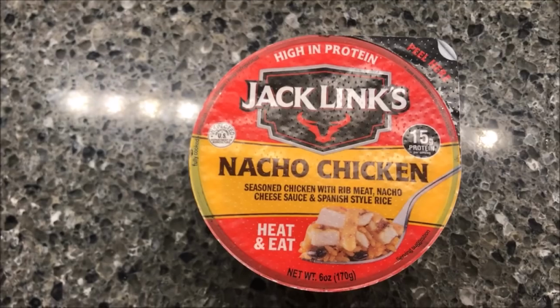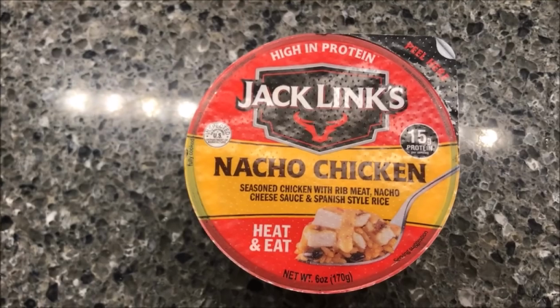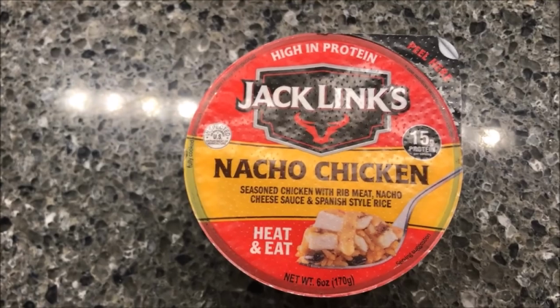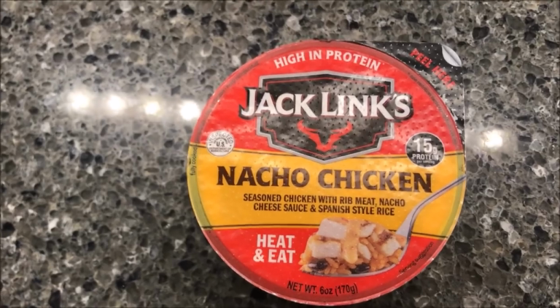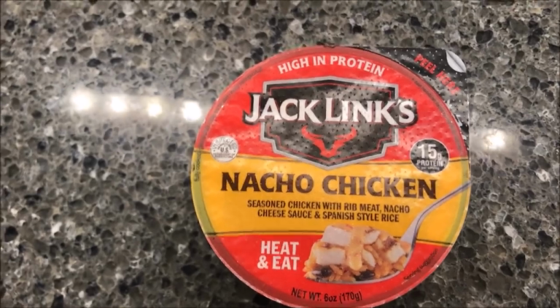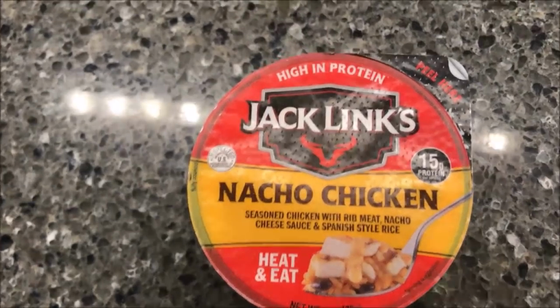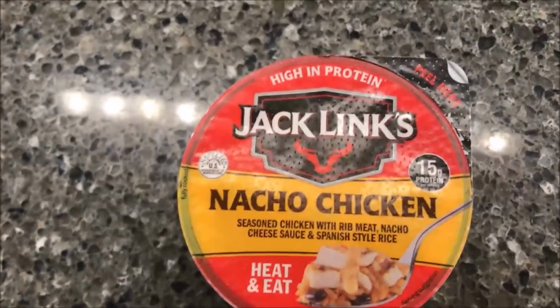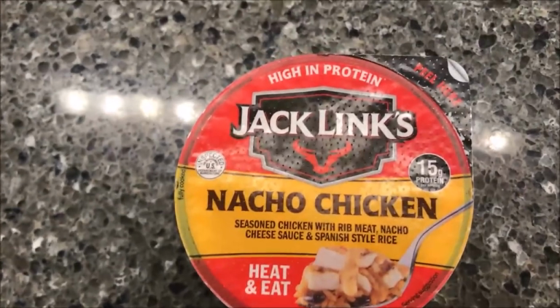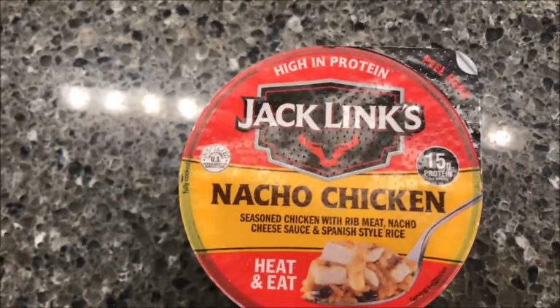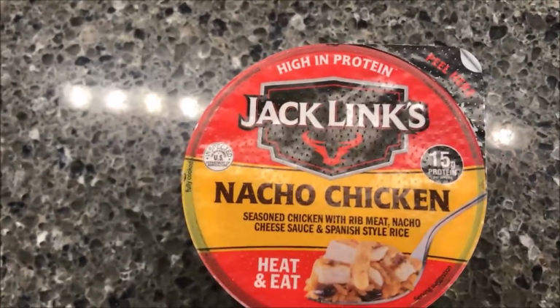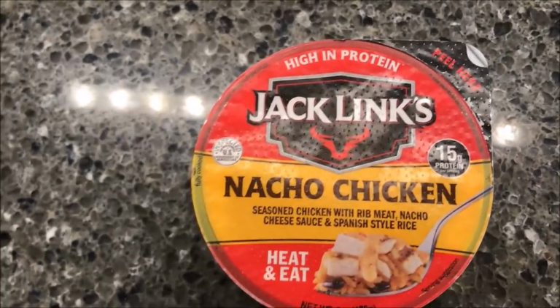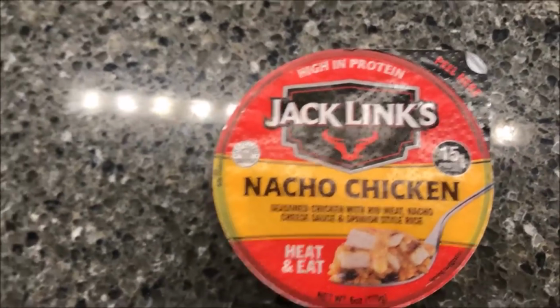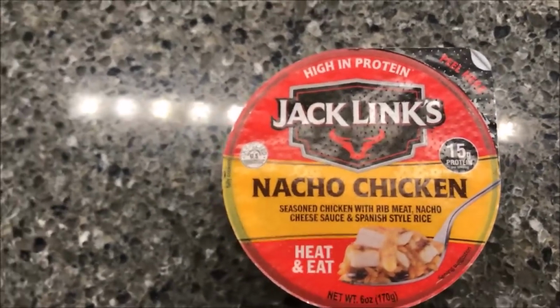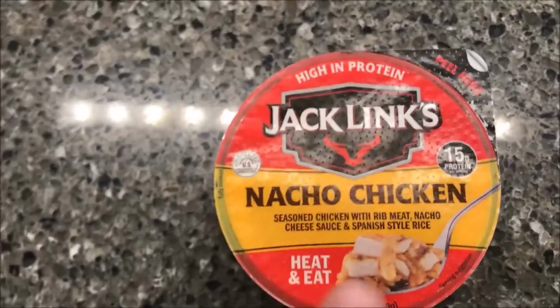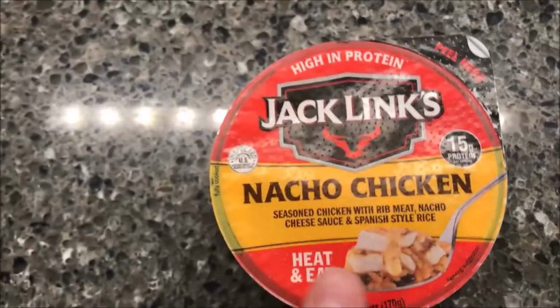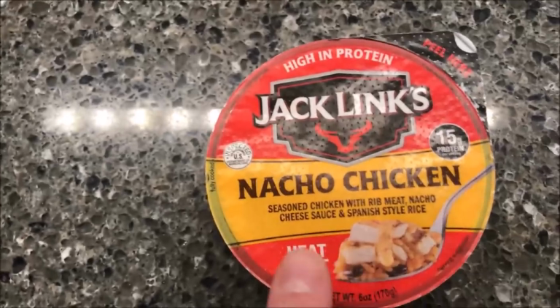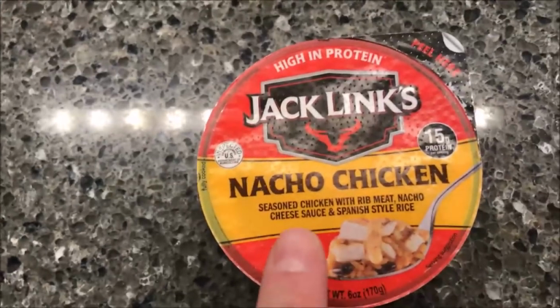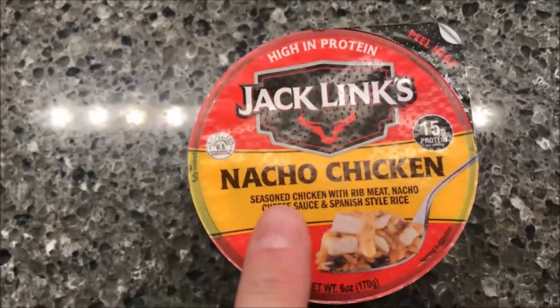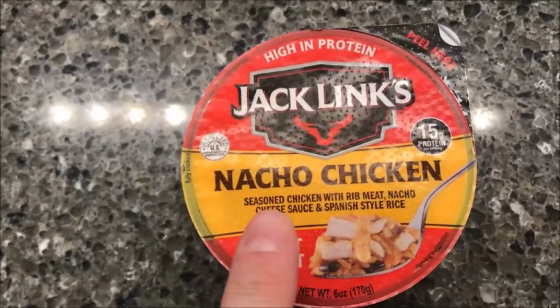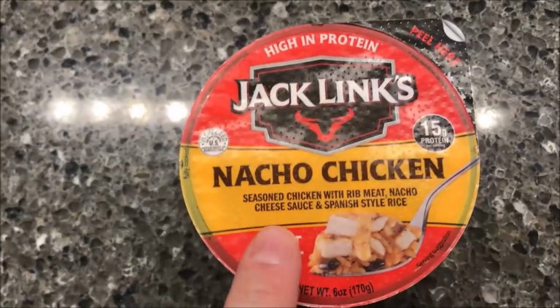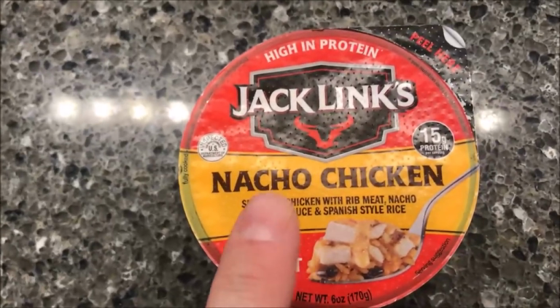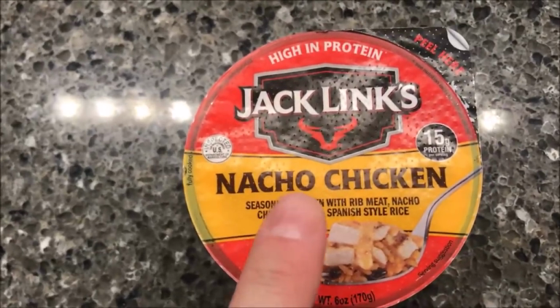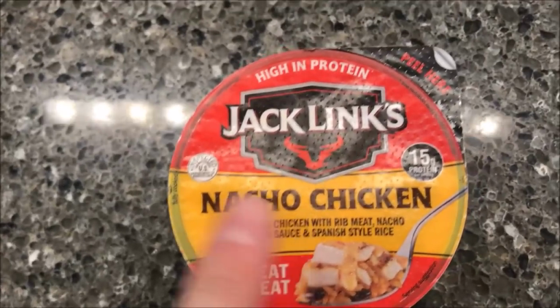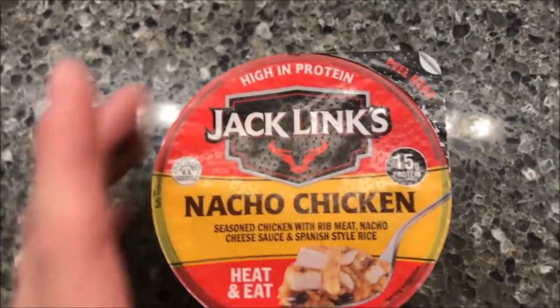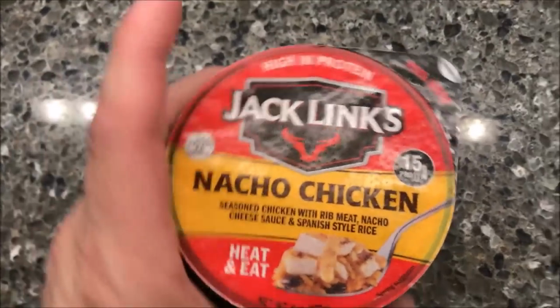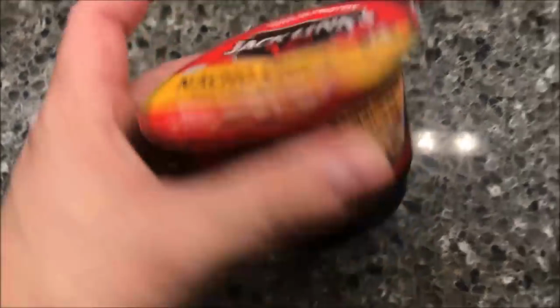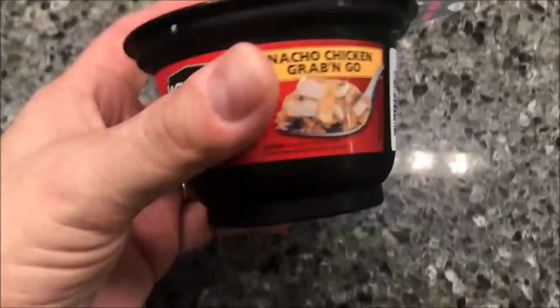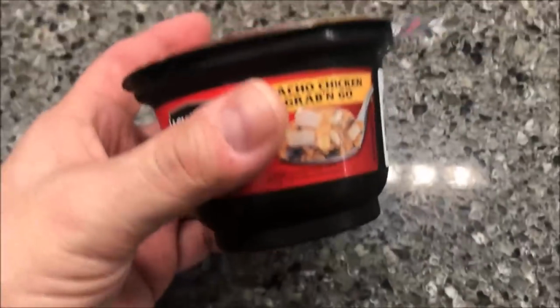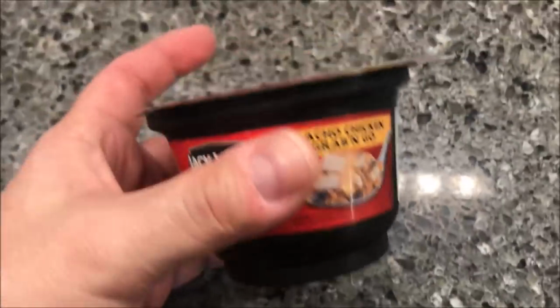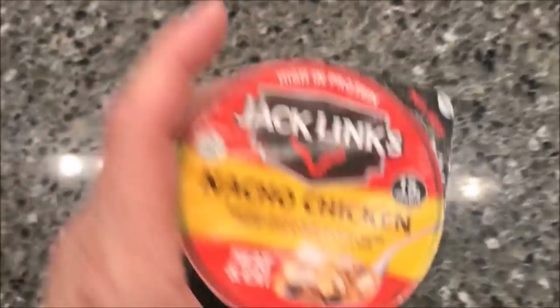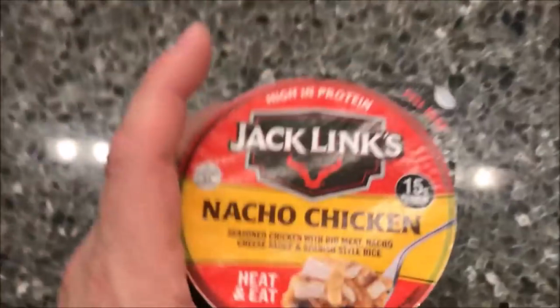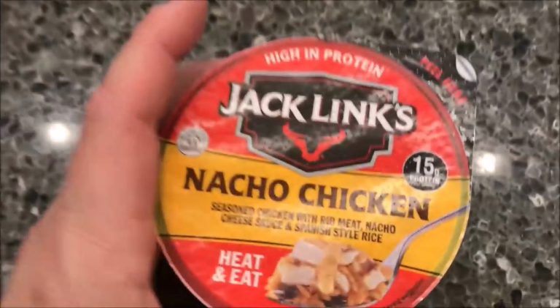Hey guys, welcome to another Lunchtime Review. Today I'm going to try the new Jack's Links little bowl meals.